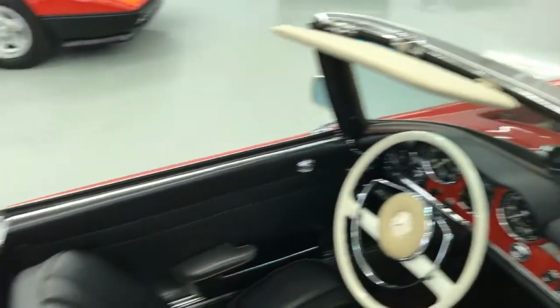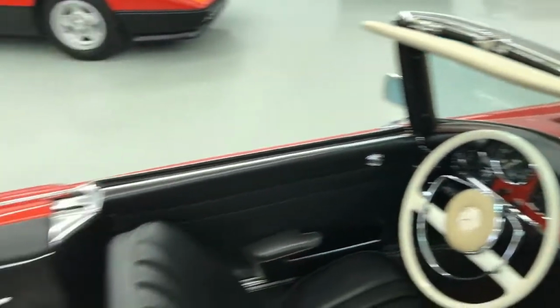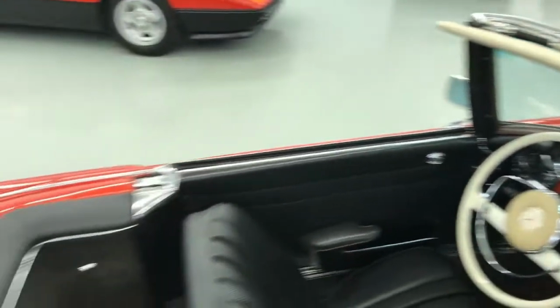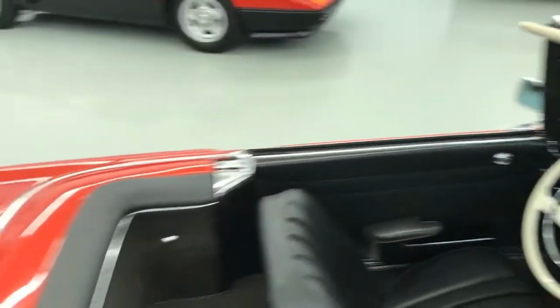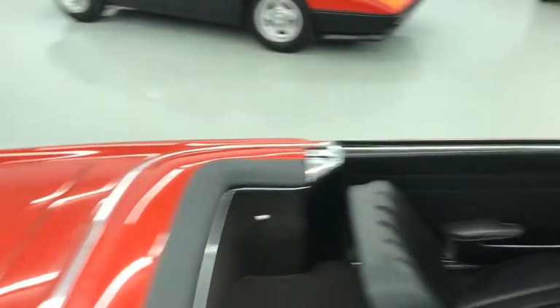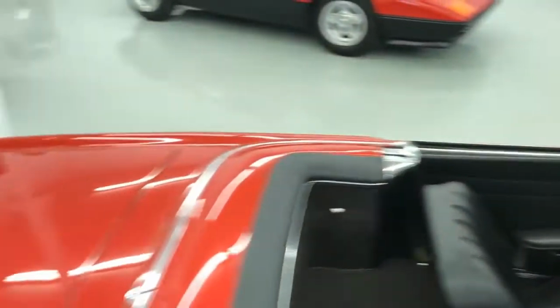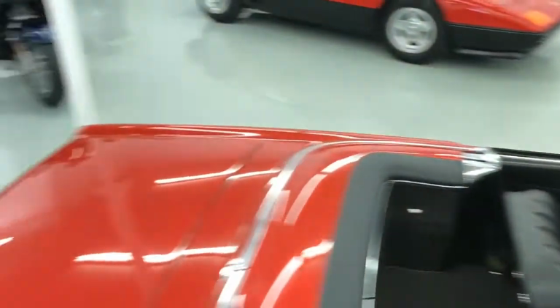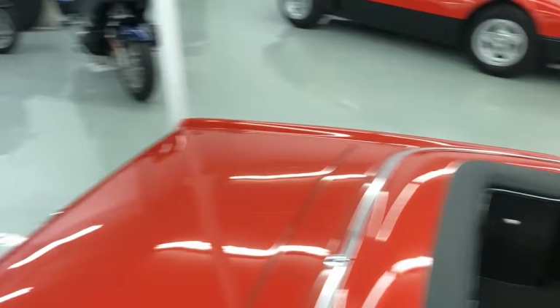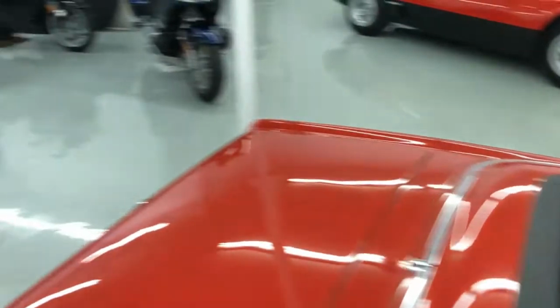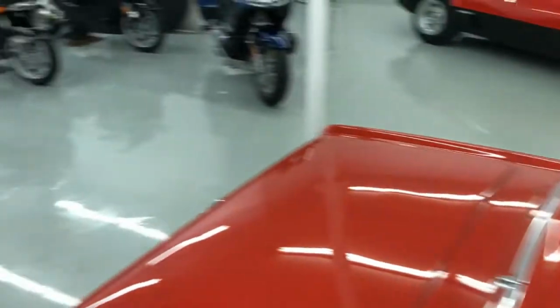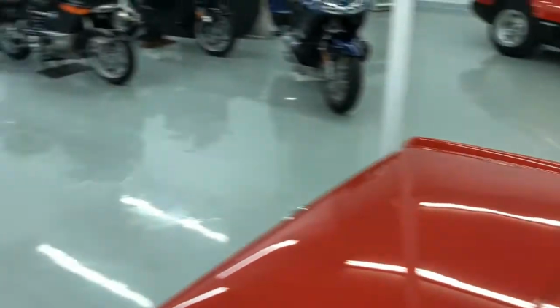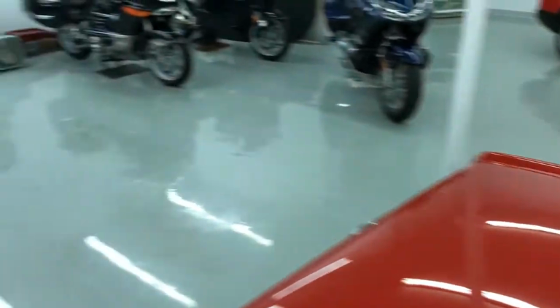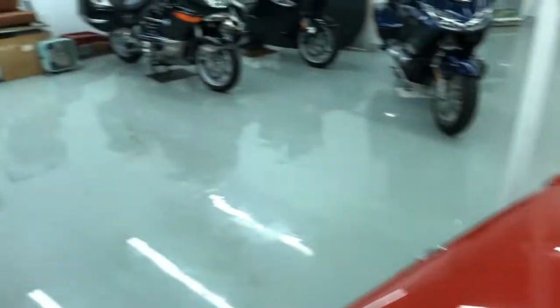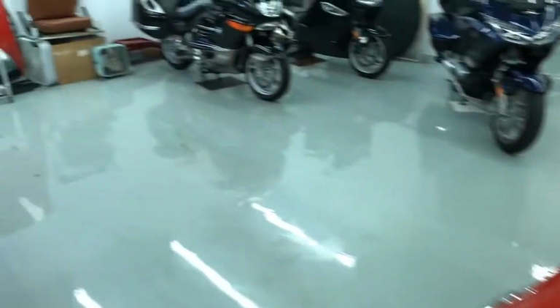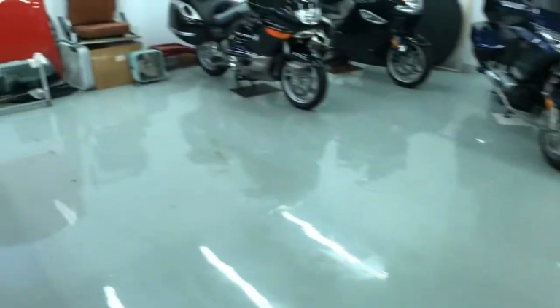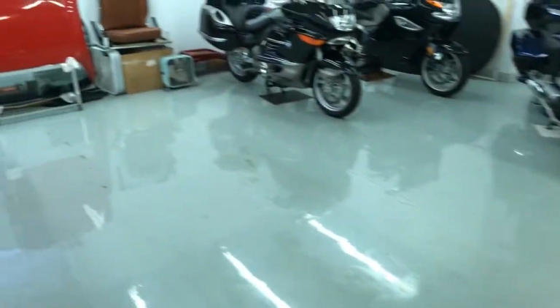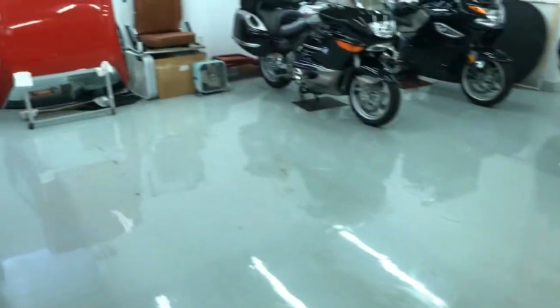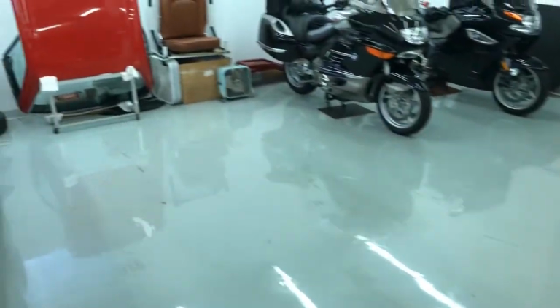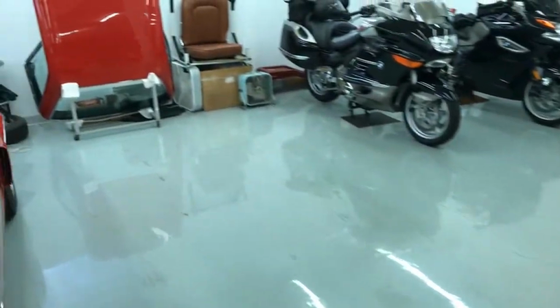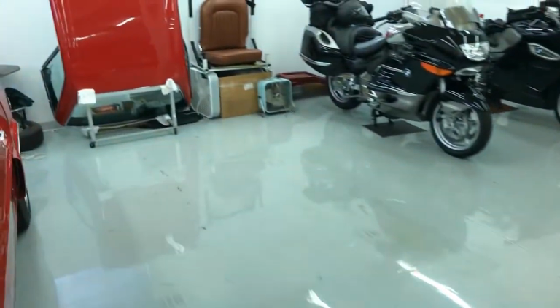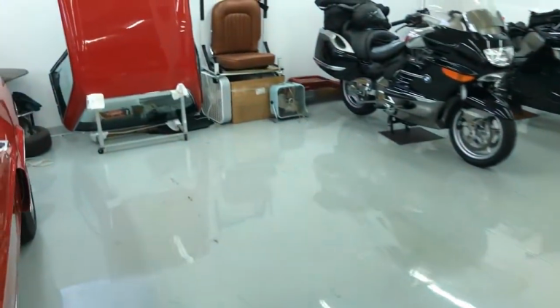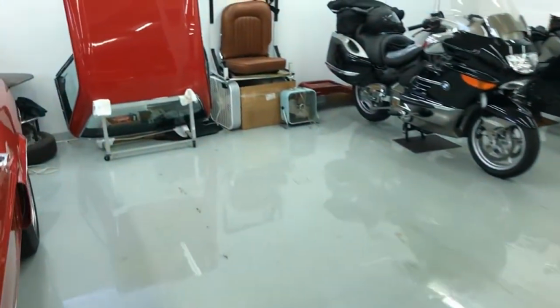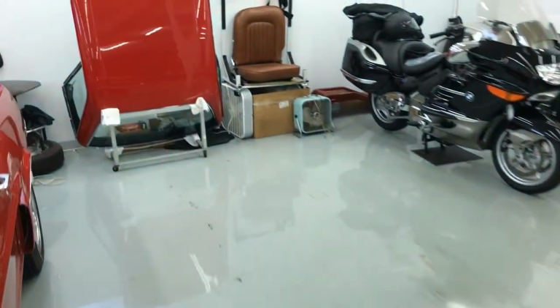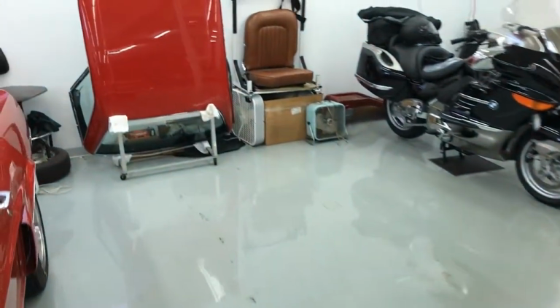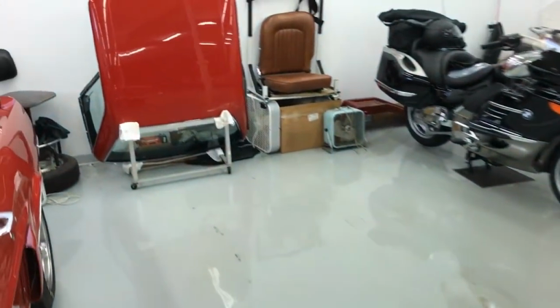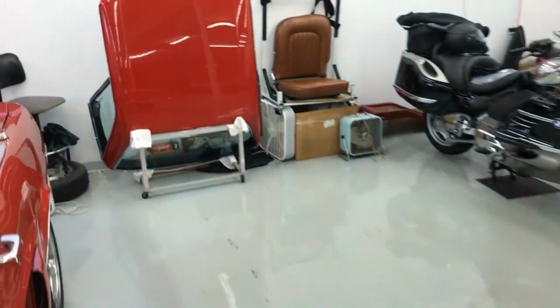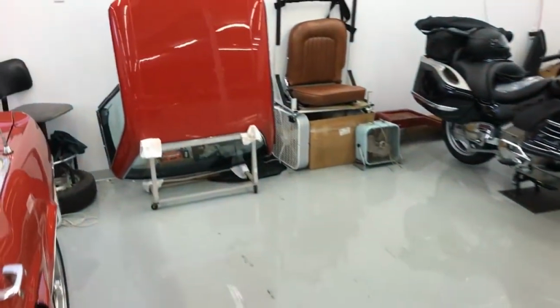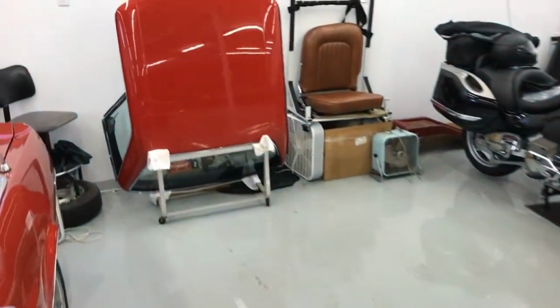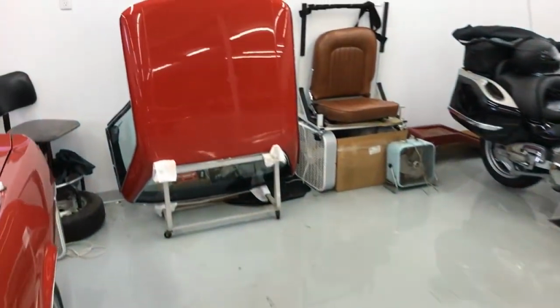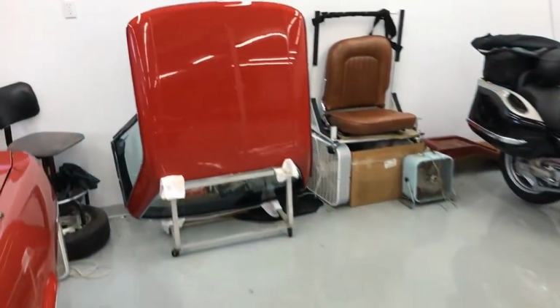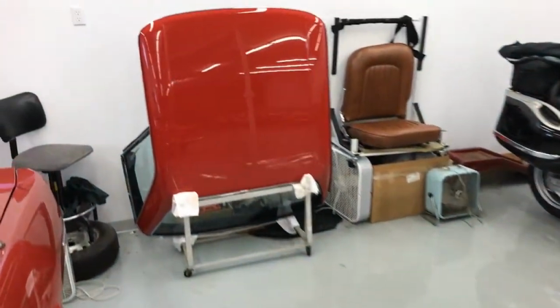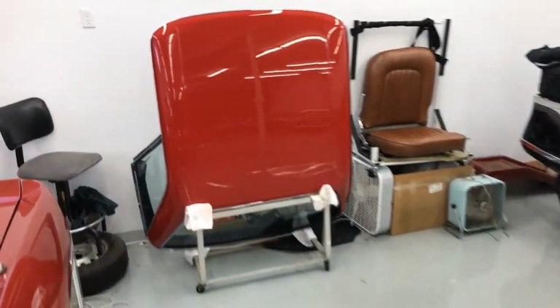And then the hard top itself is right over here — a quick look at it.